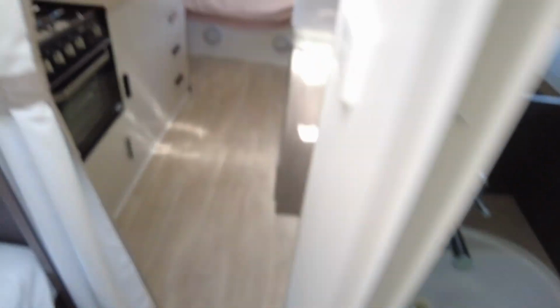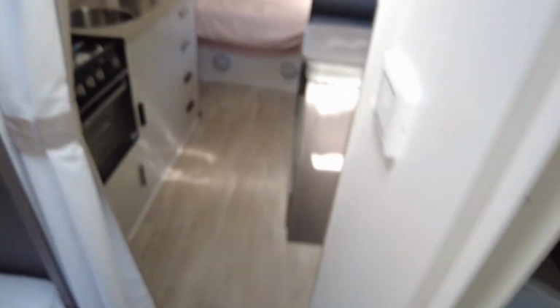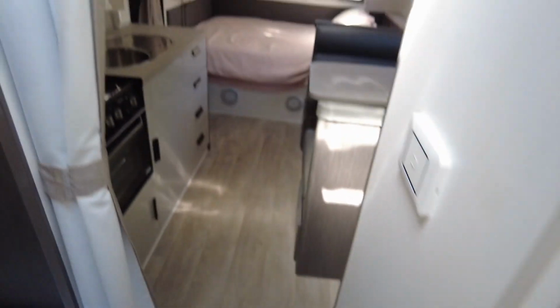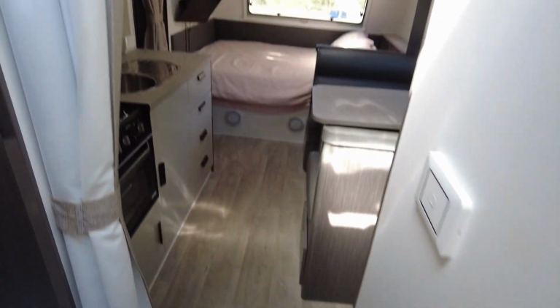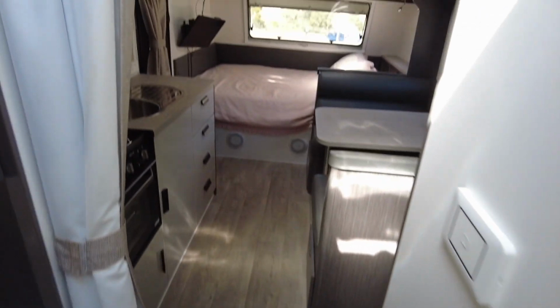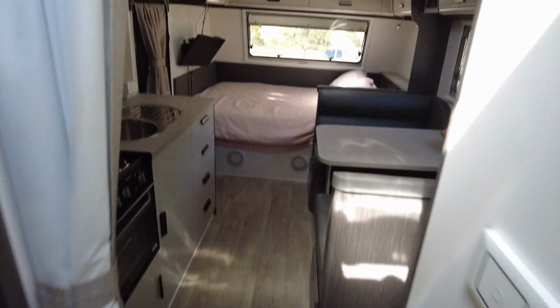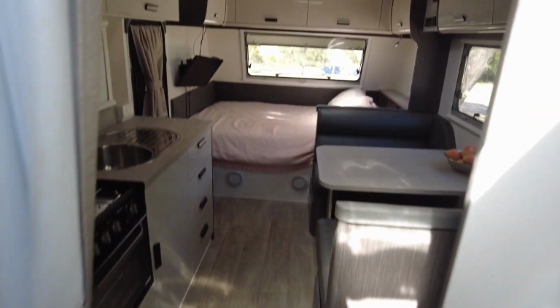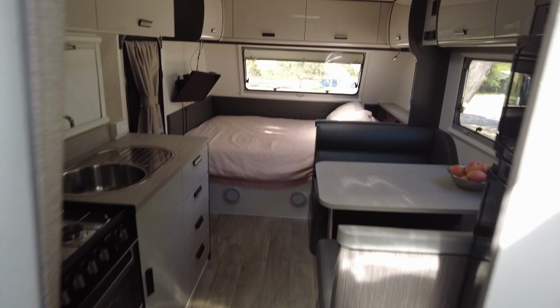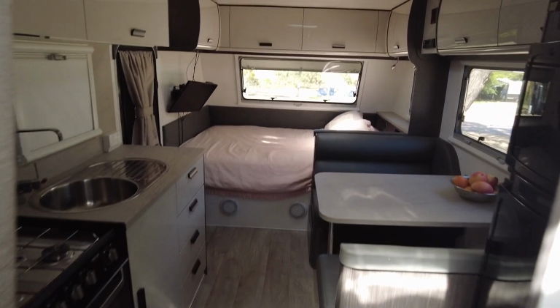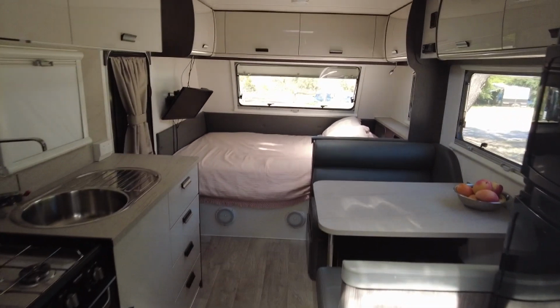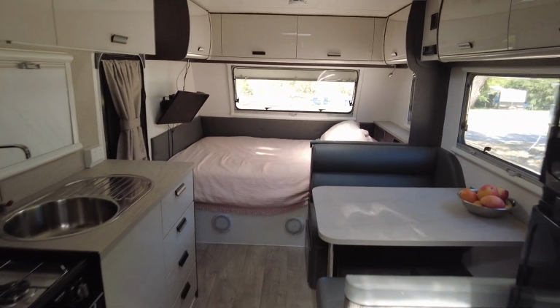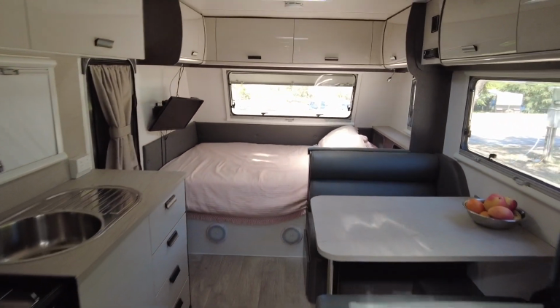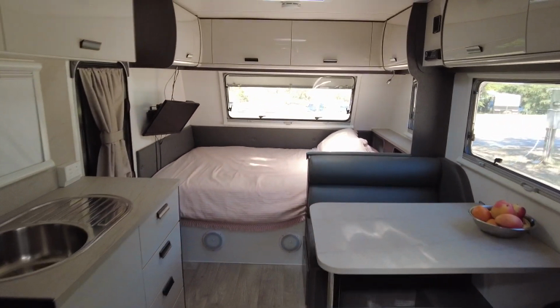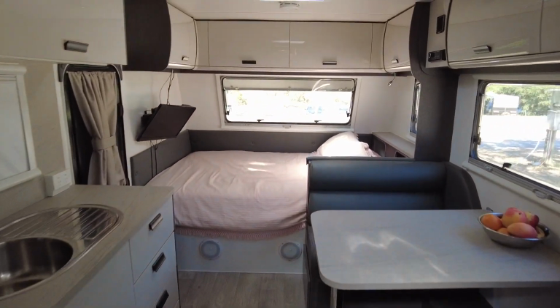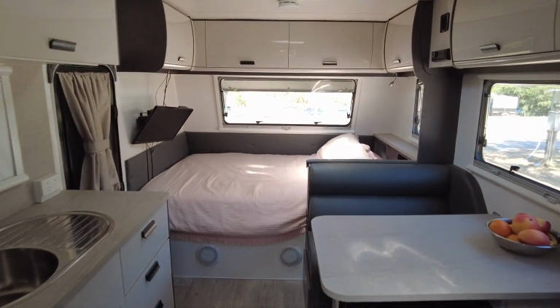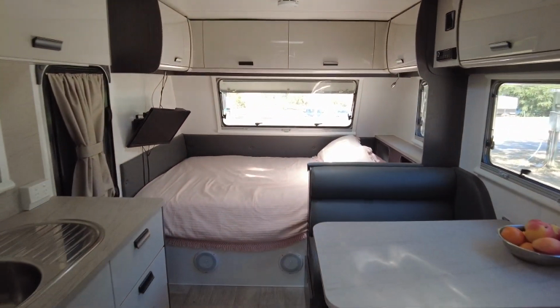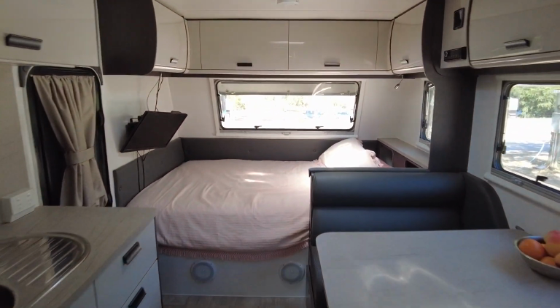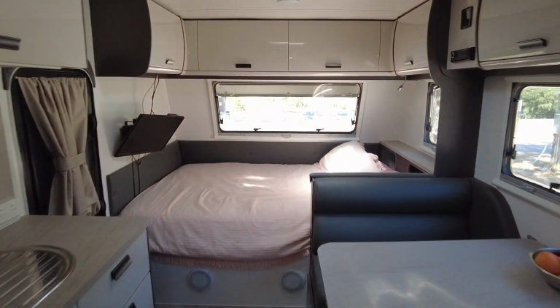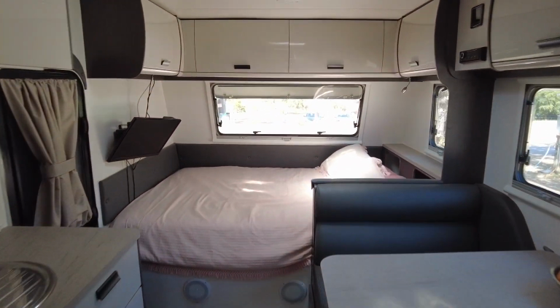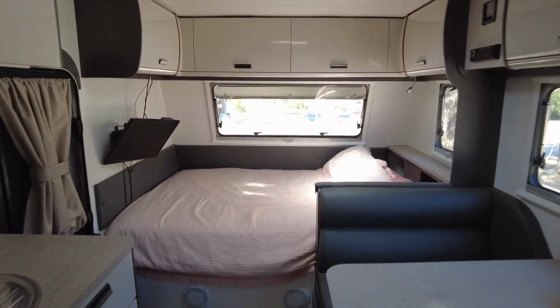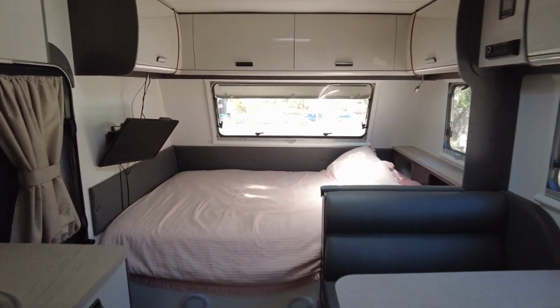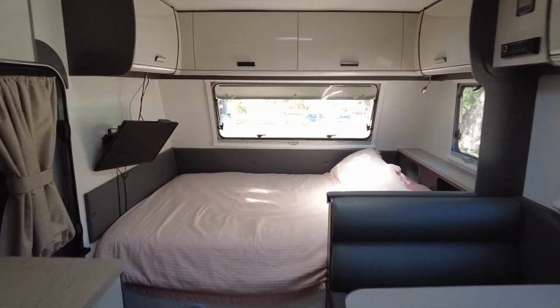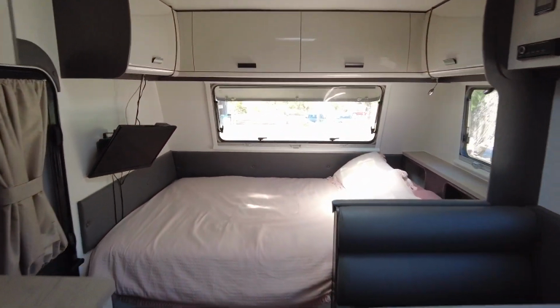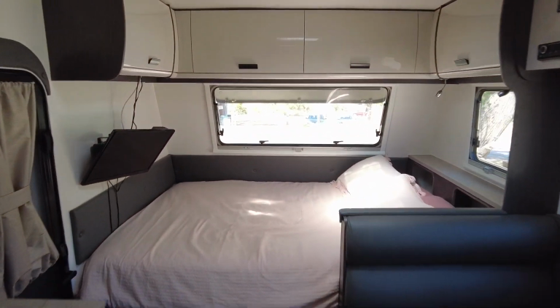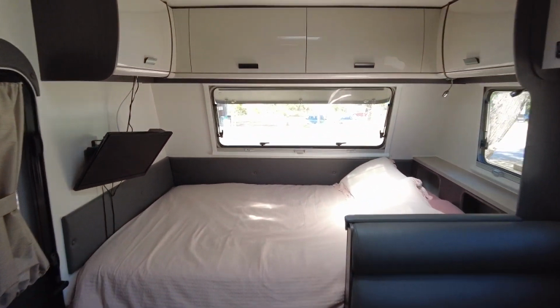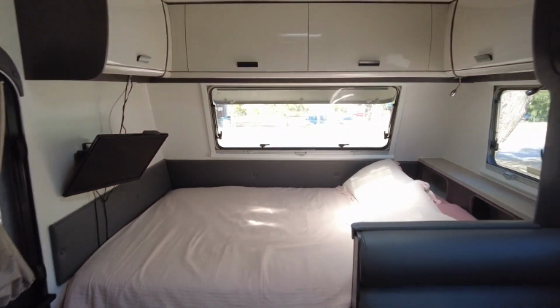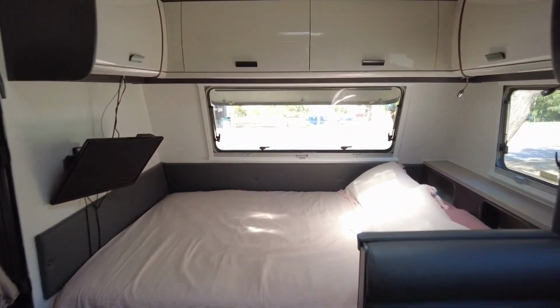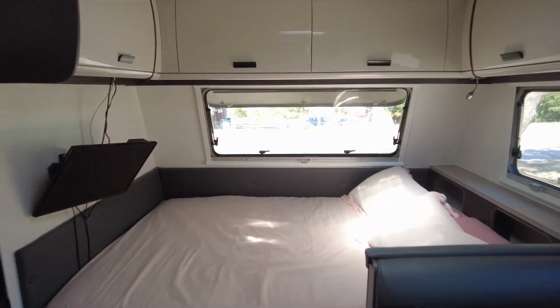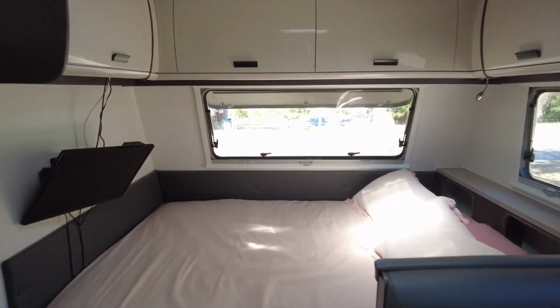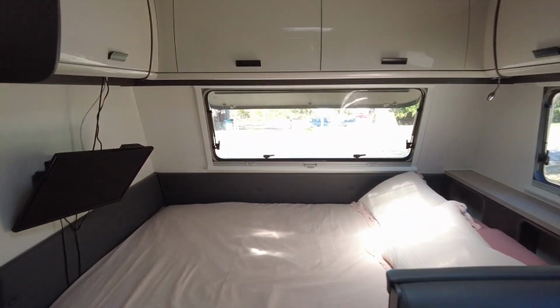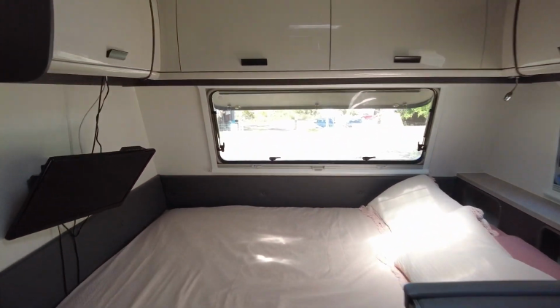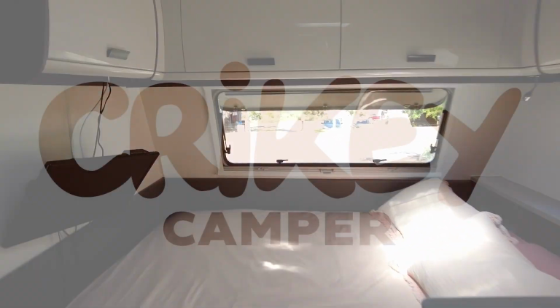Well, there you have it. I hope you enjoyed the tour of our Cracky Campers on-road sweet caravan.